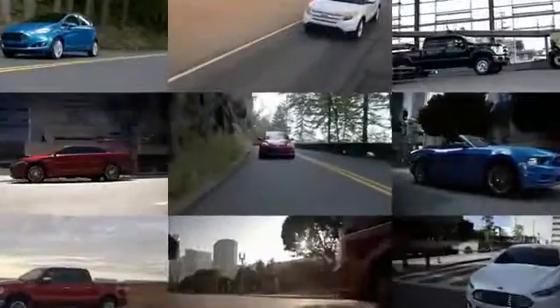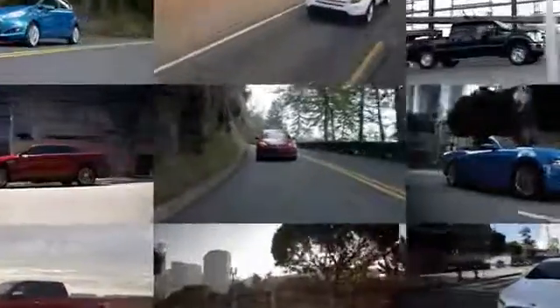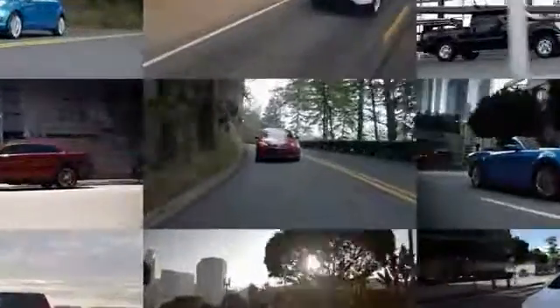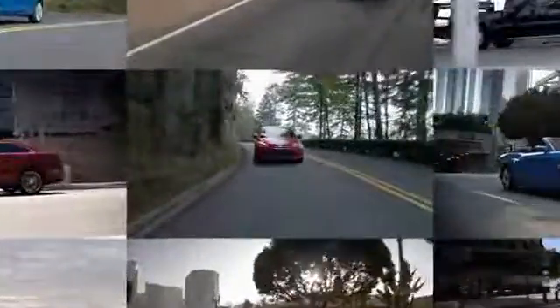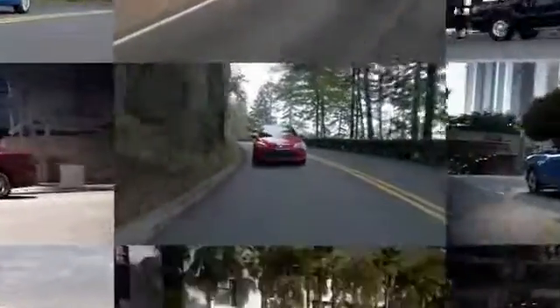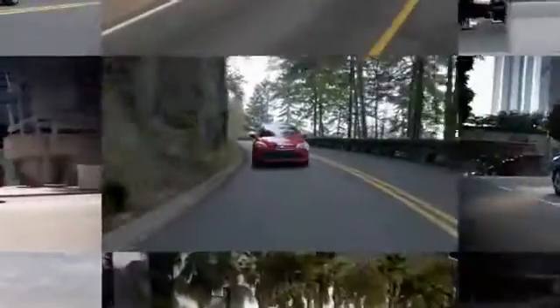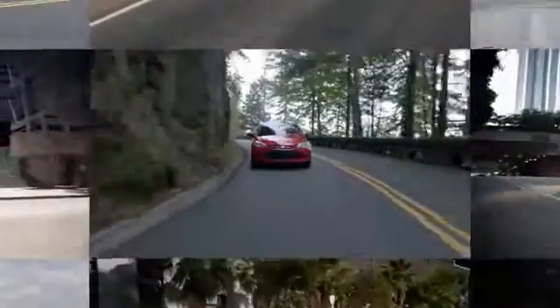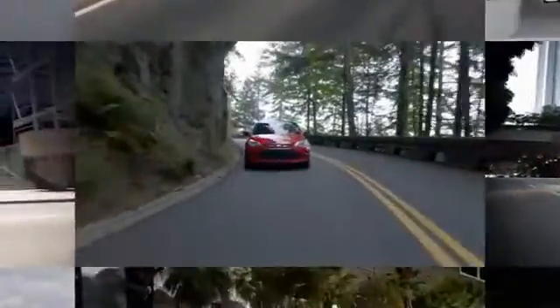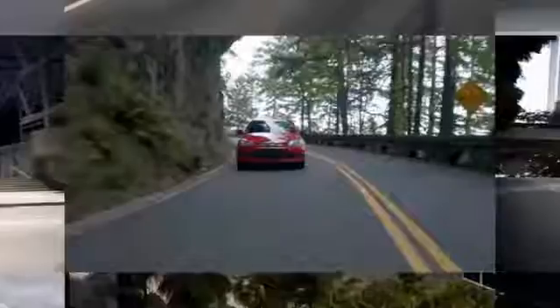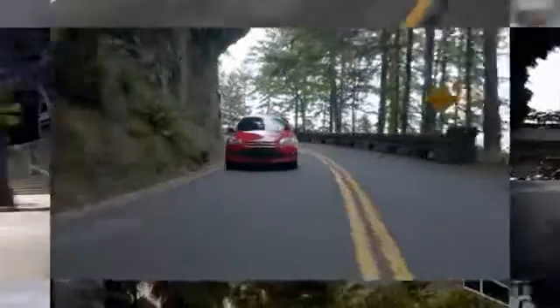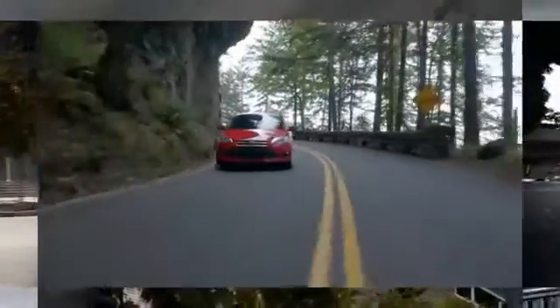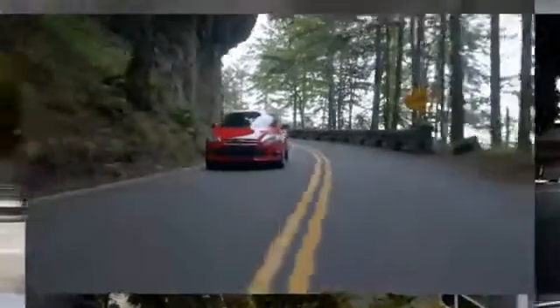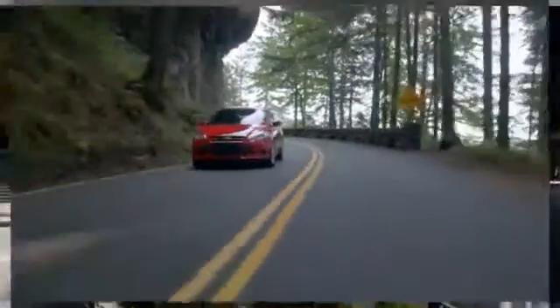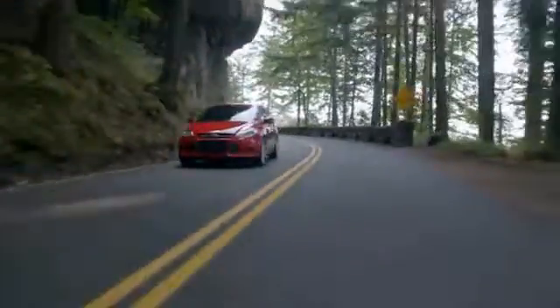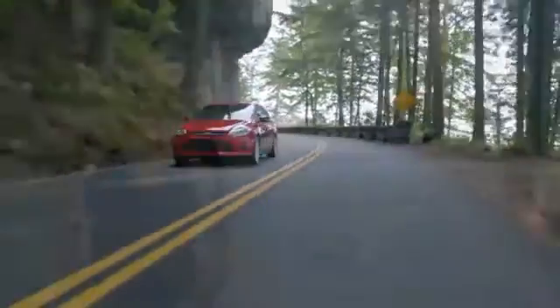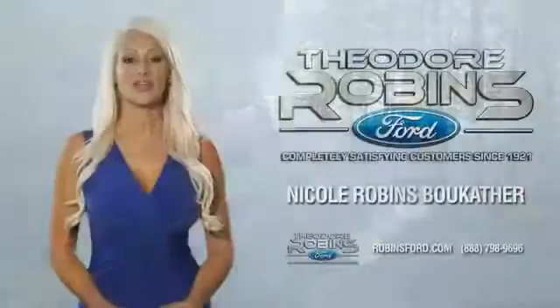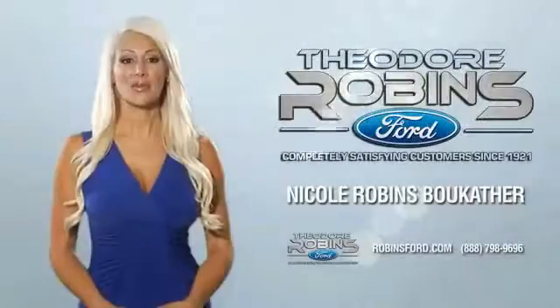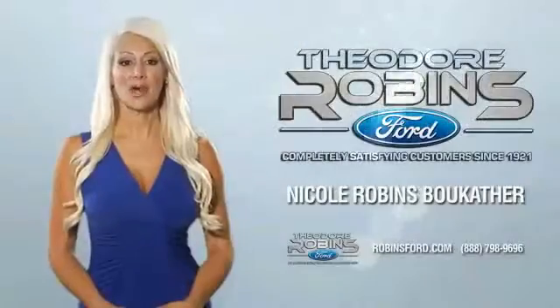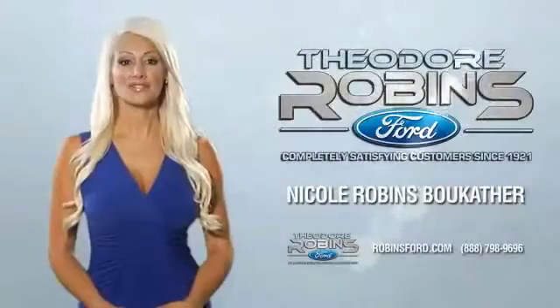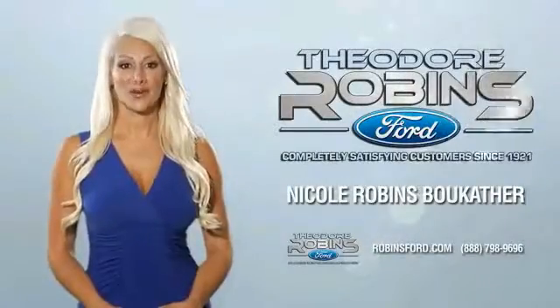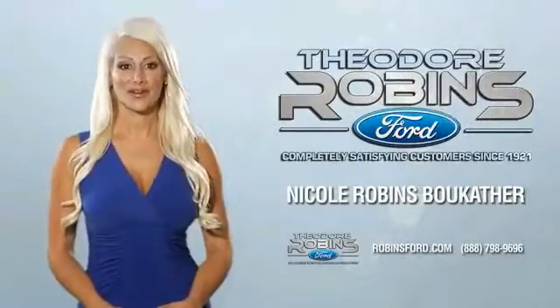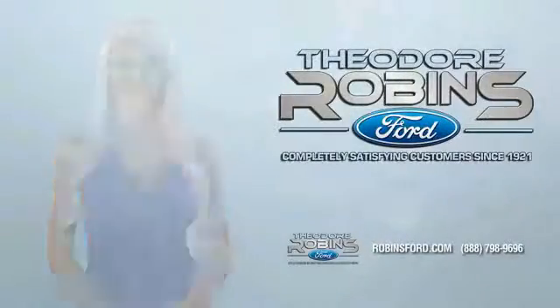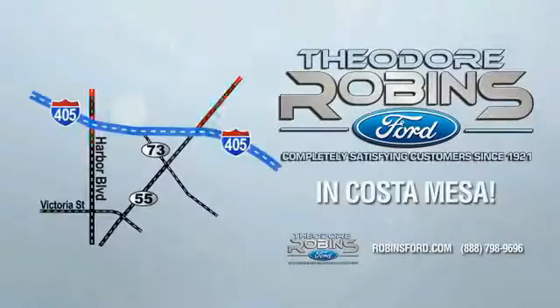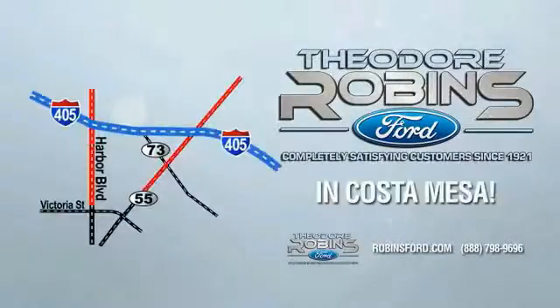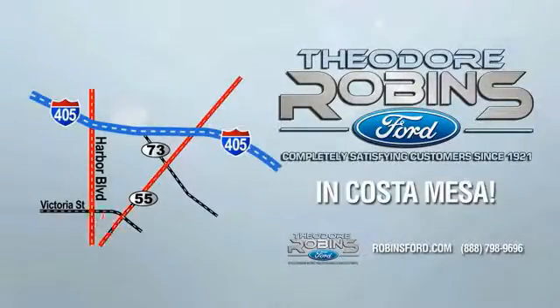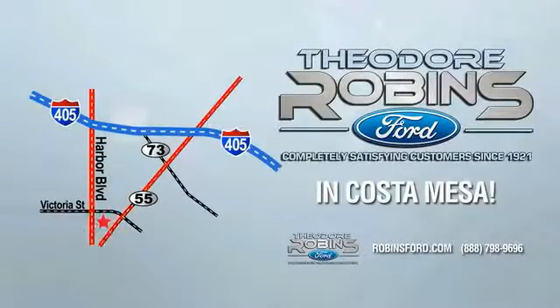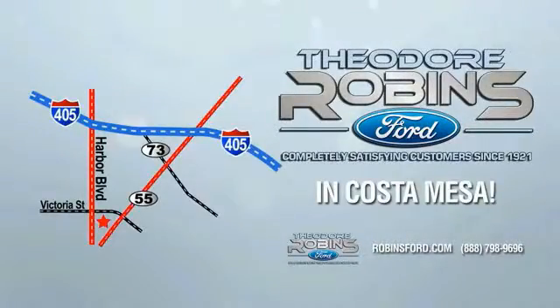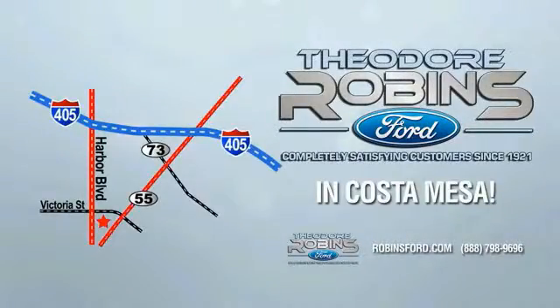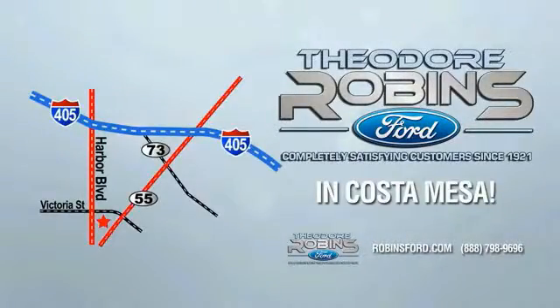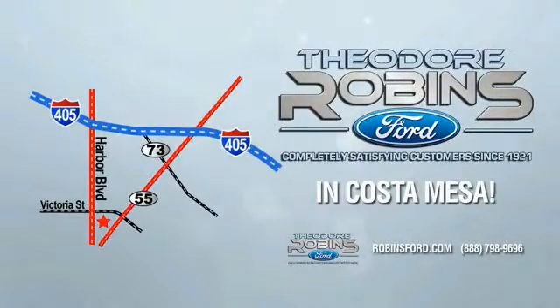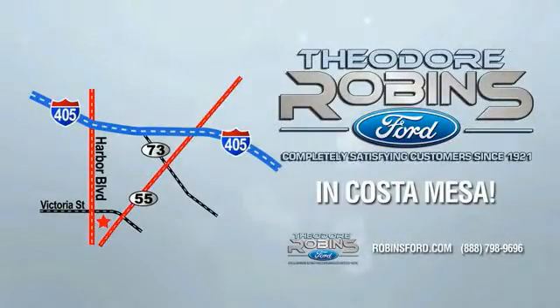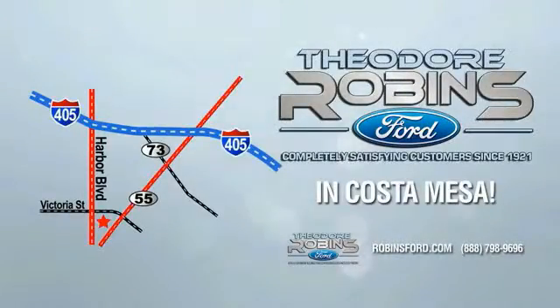This is the time to experience the difference. Theodore Robbins Ford on Harbor Boulevard in Costa Mesa.